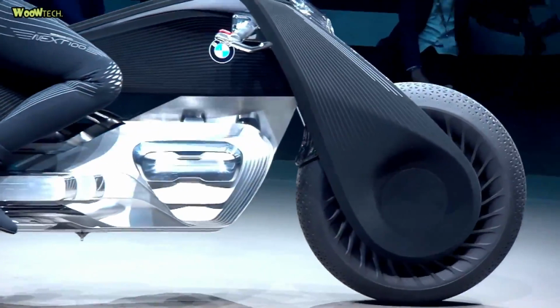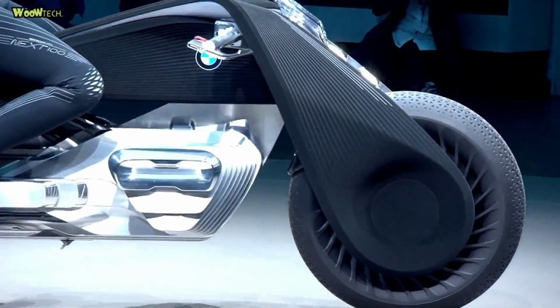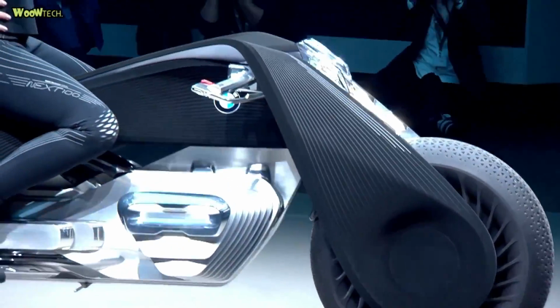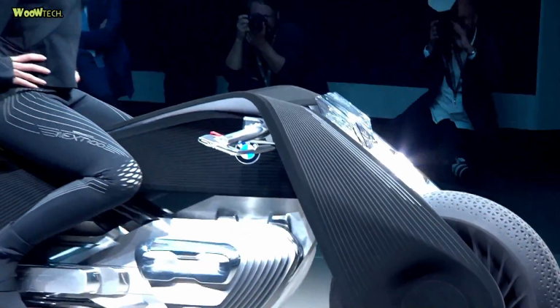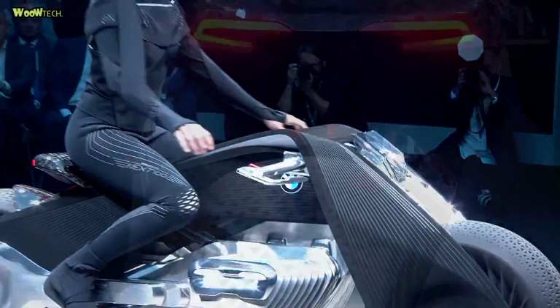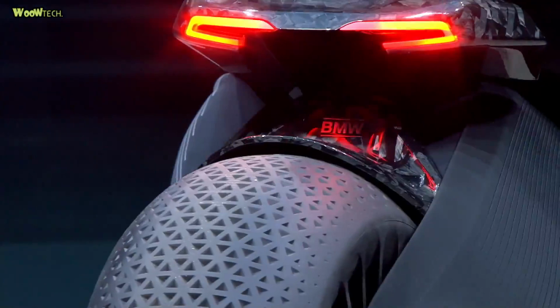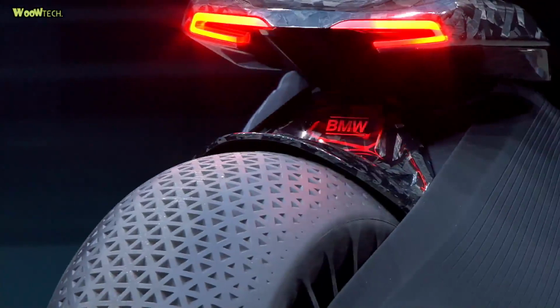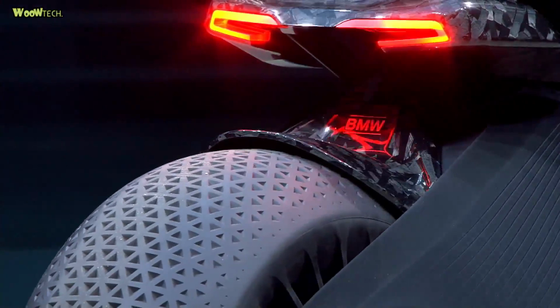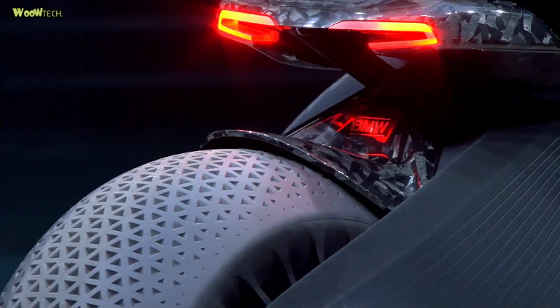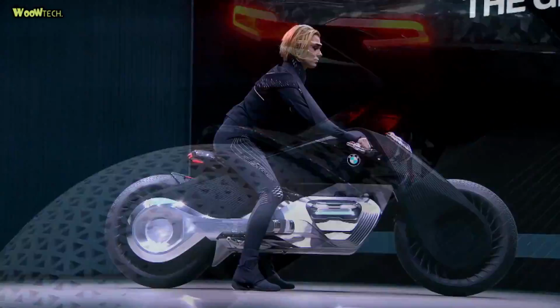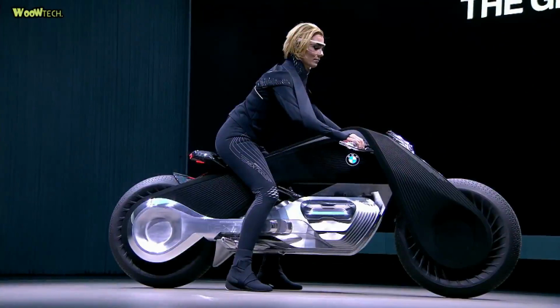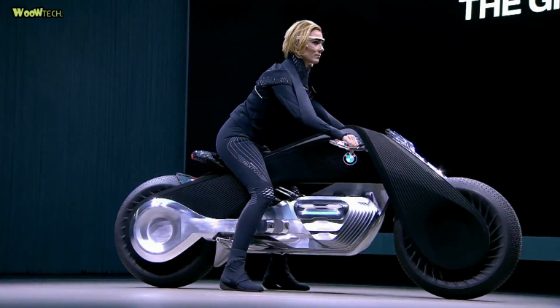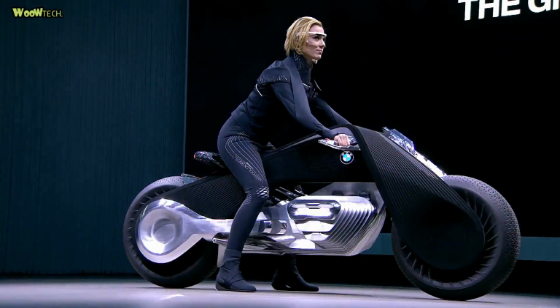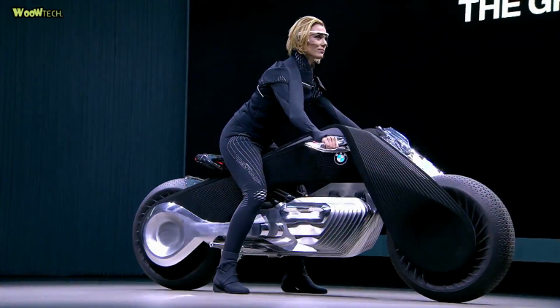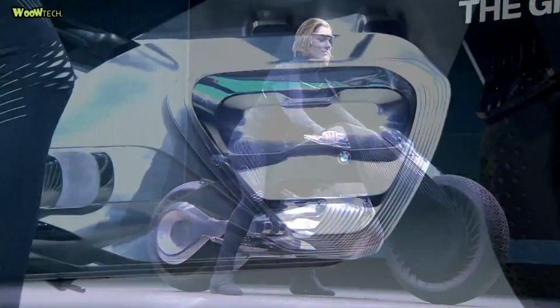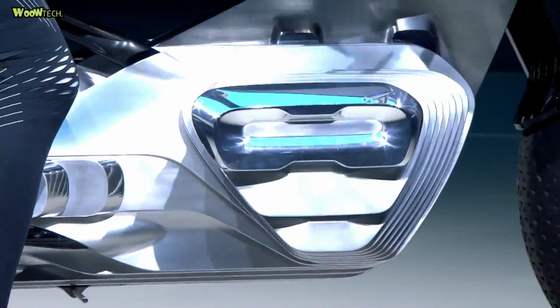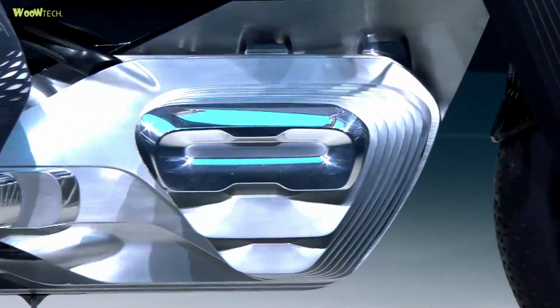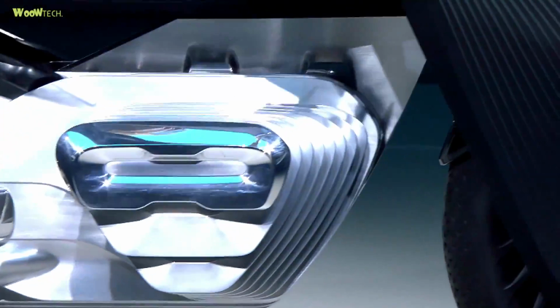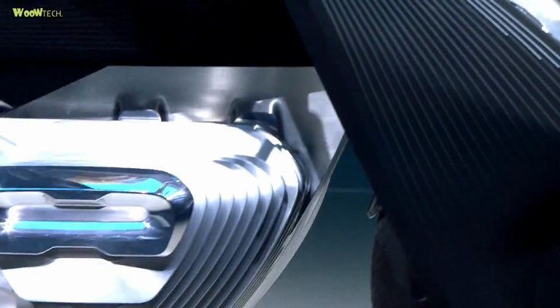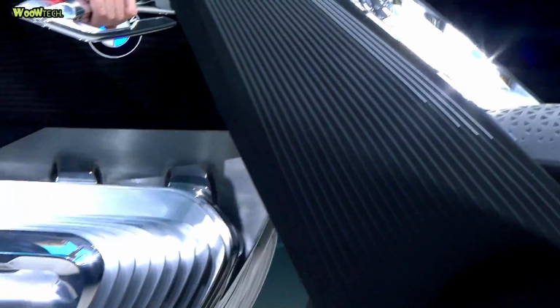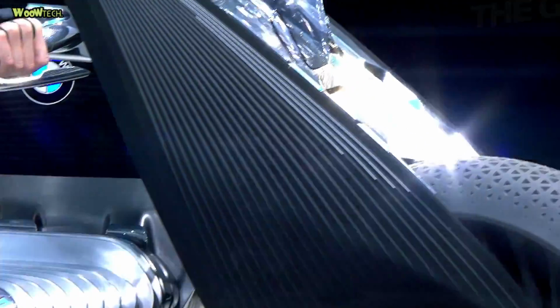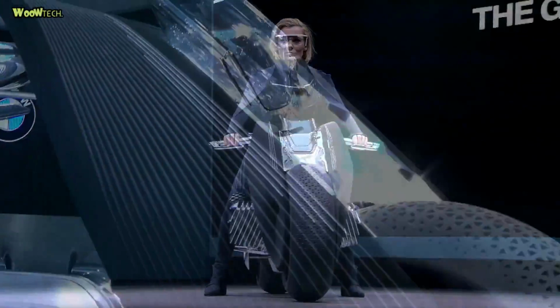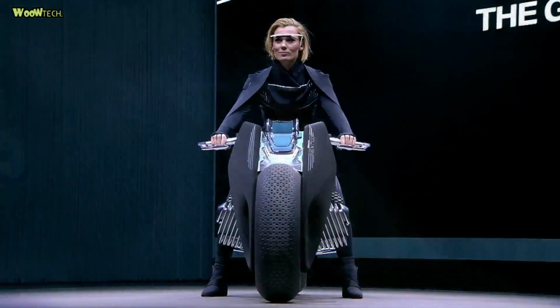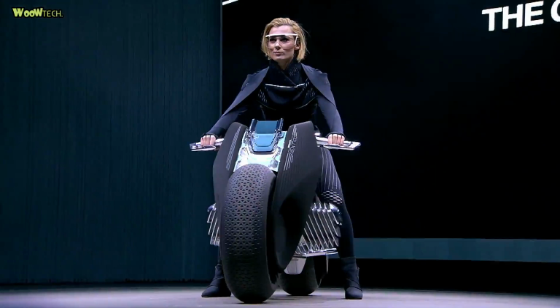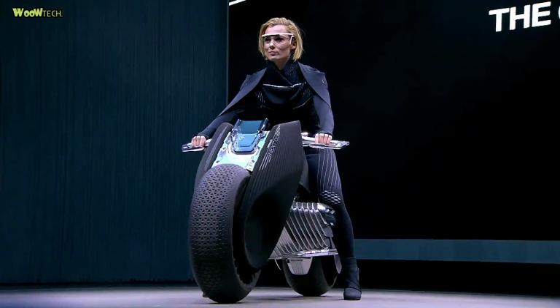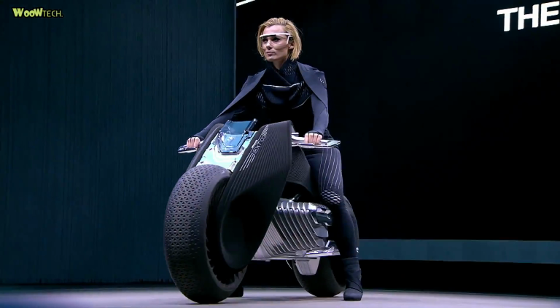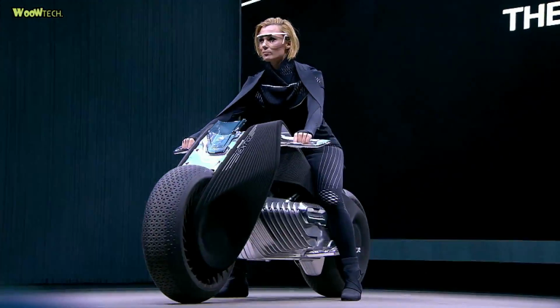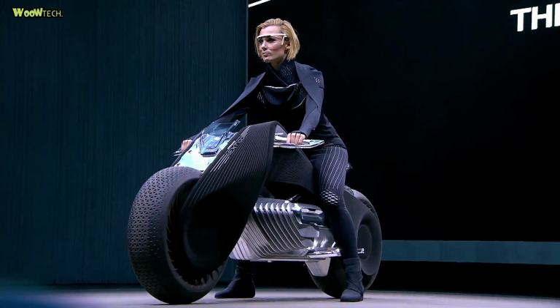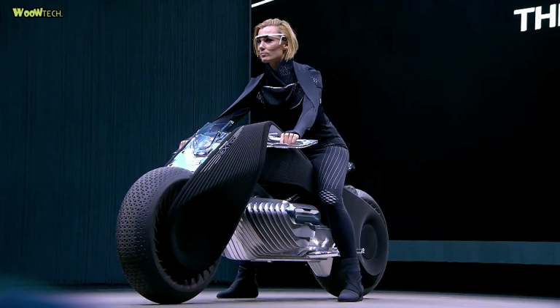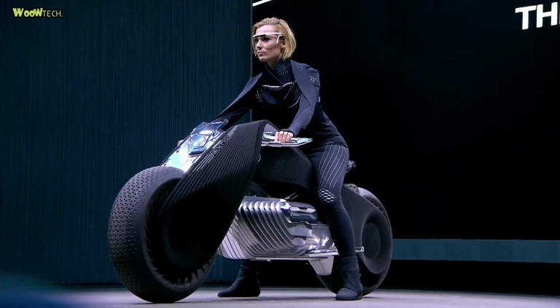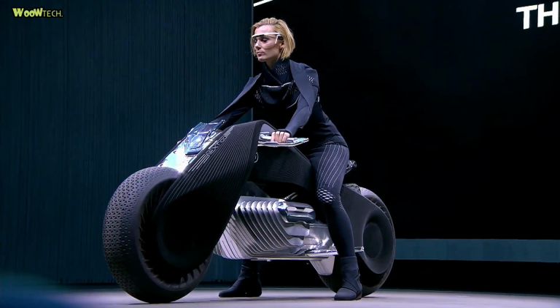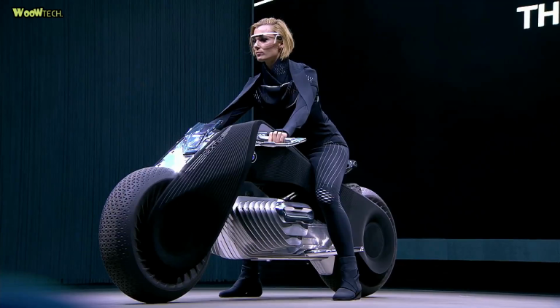As a future vehicle, the Vision Next 100 does not produce exhaust gas, because the source of propulsion comes from an electric motor.